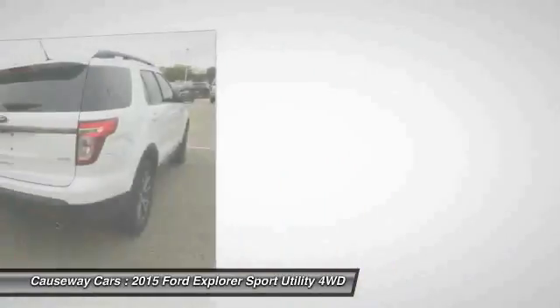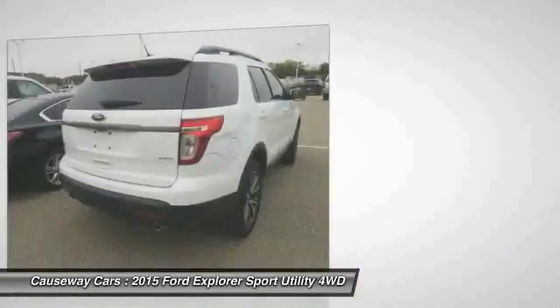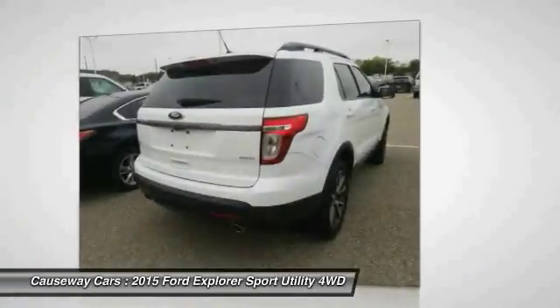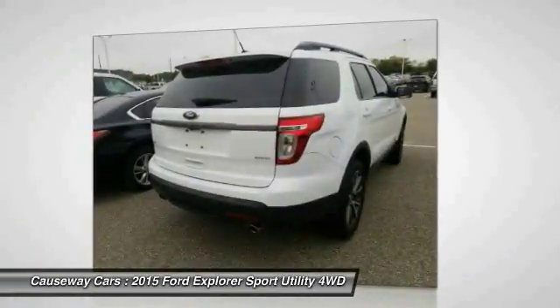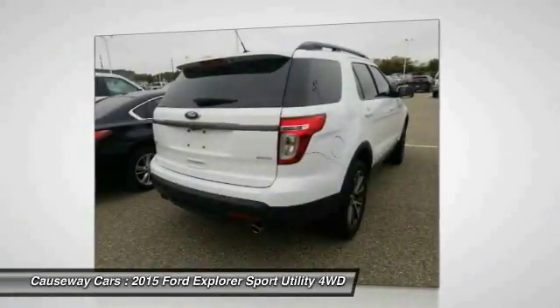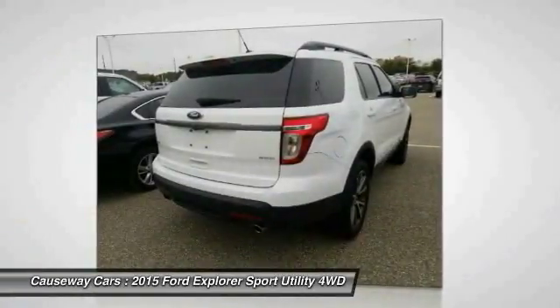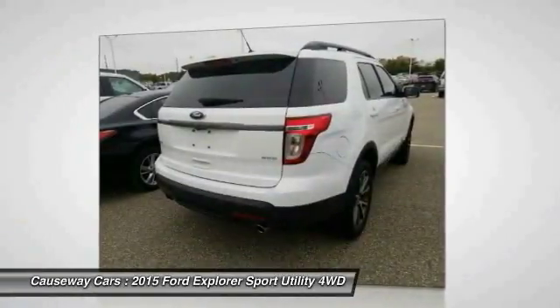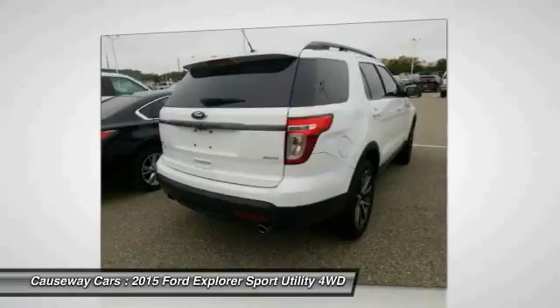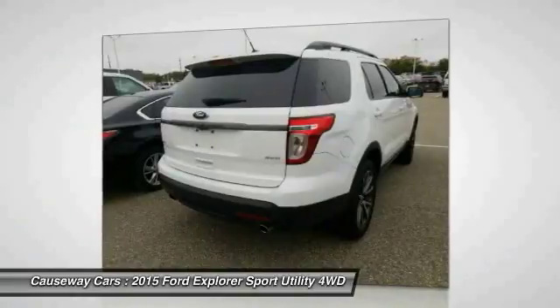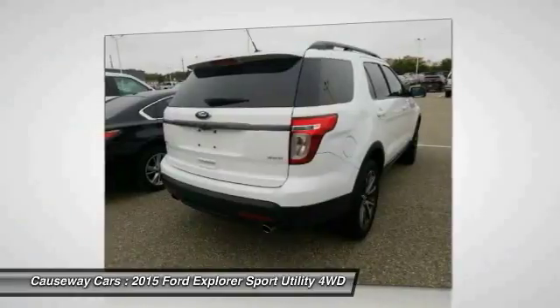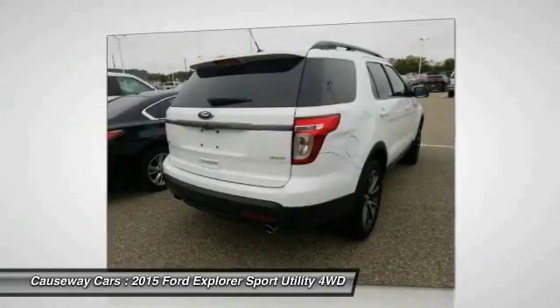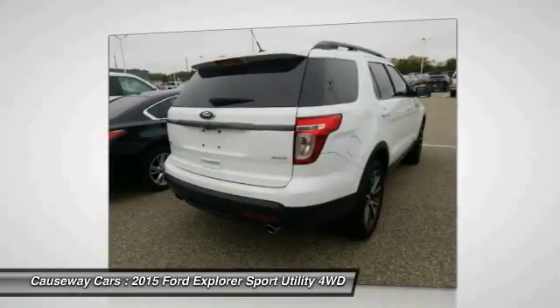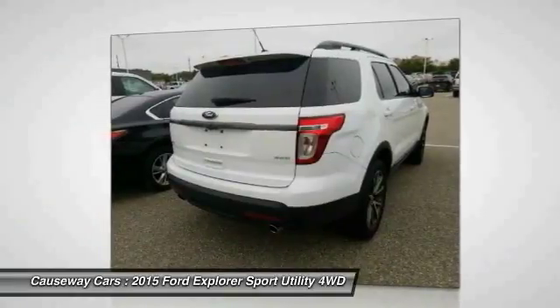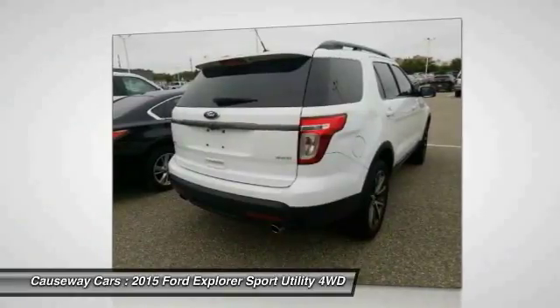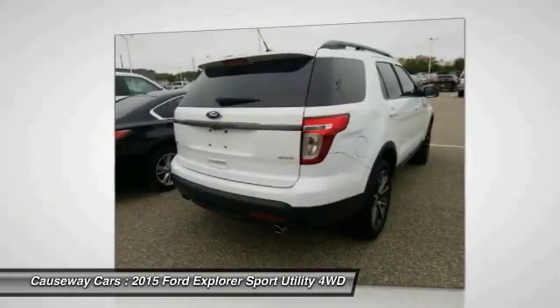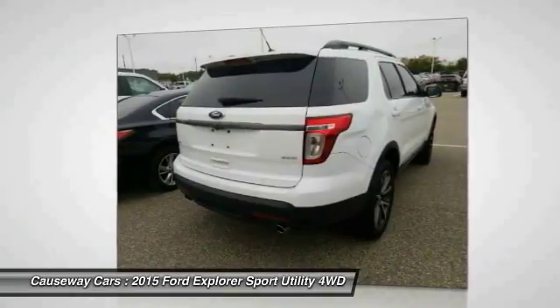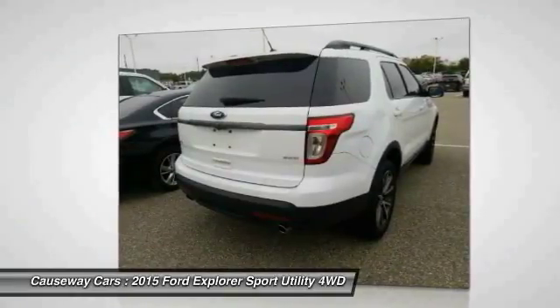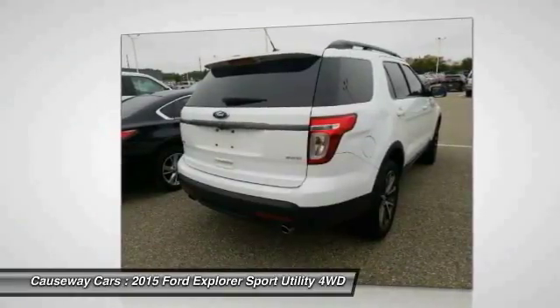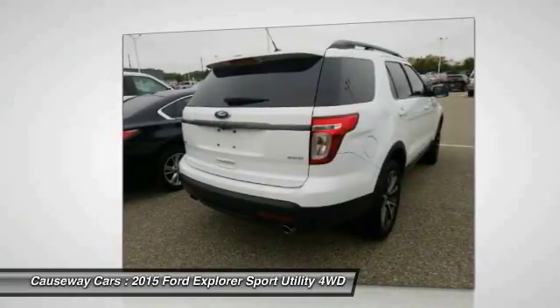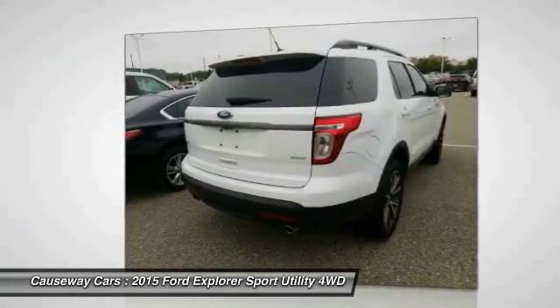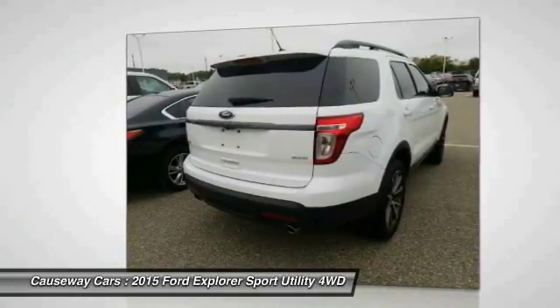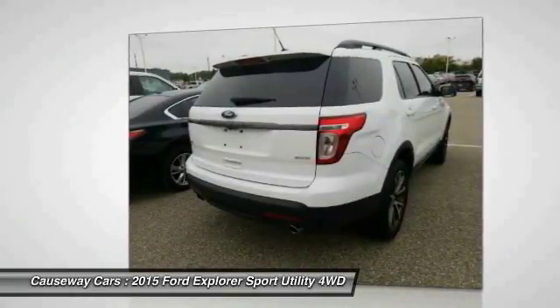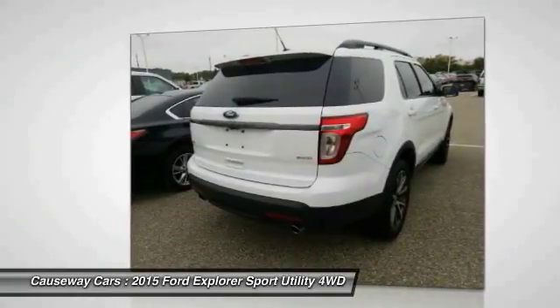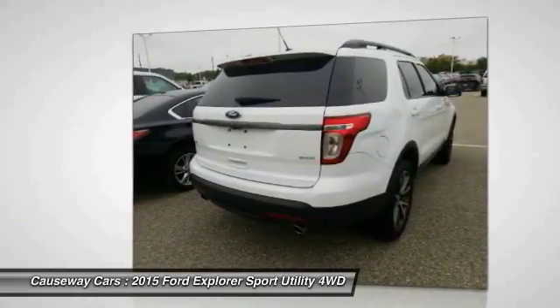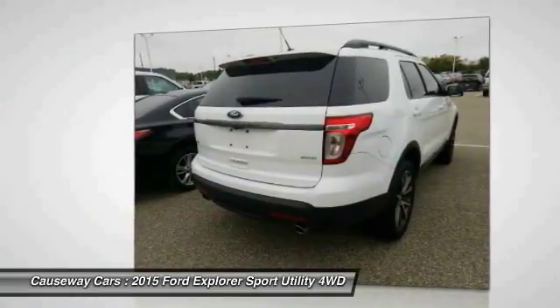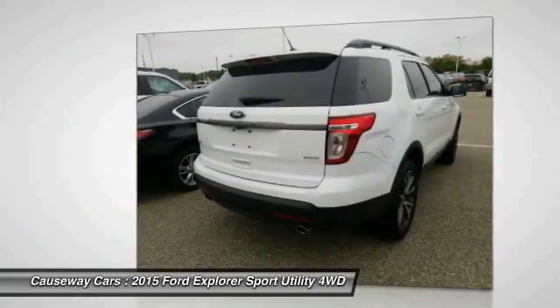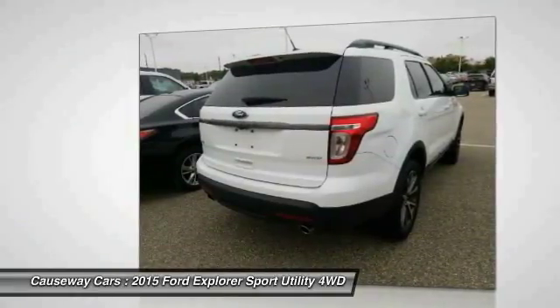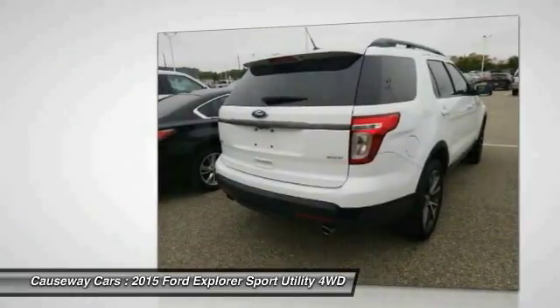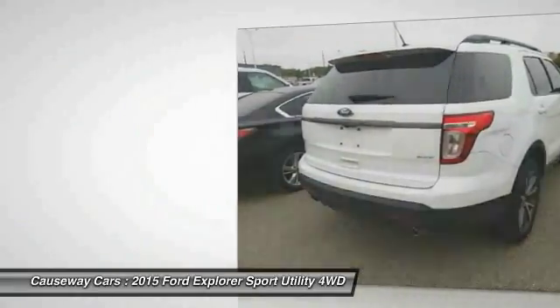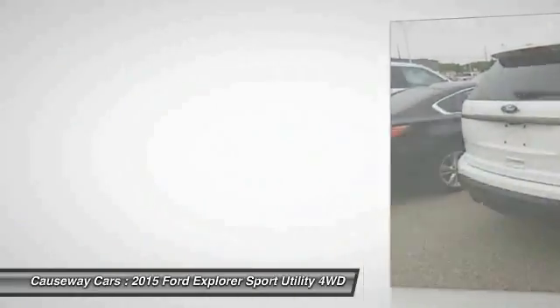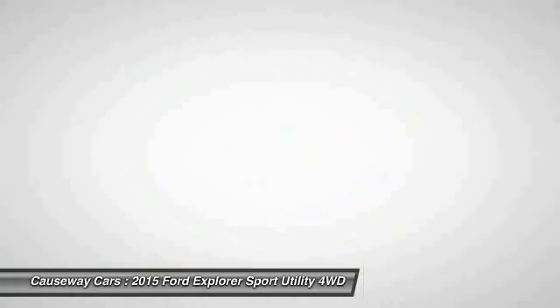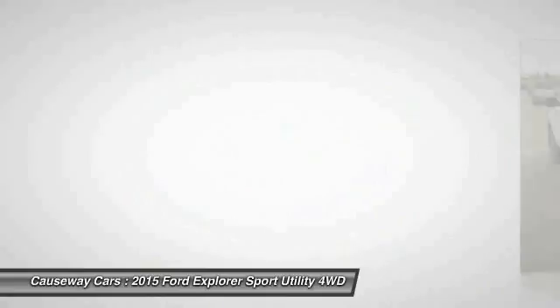Steering wheel audio controls. Bluetooth. Leather wrapped steering wheel. Adjustable steering wheel. Power steering.